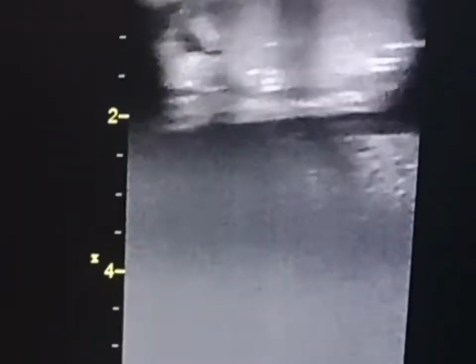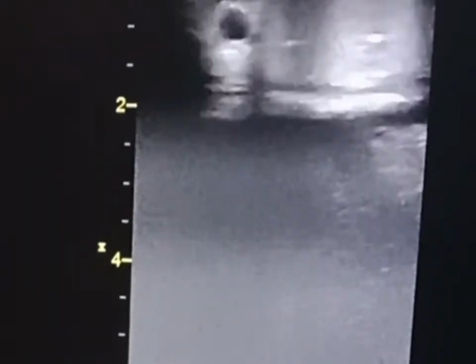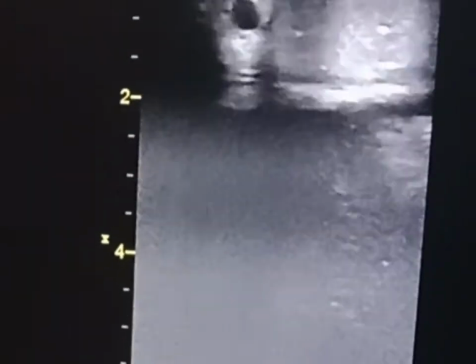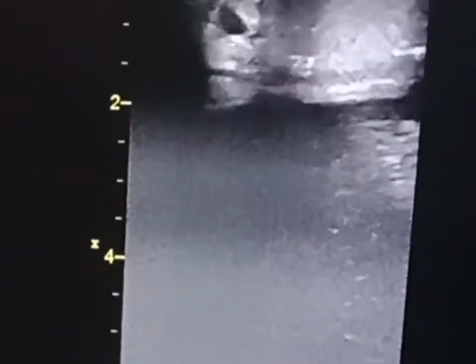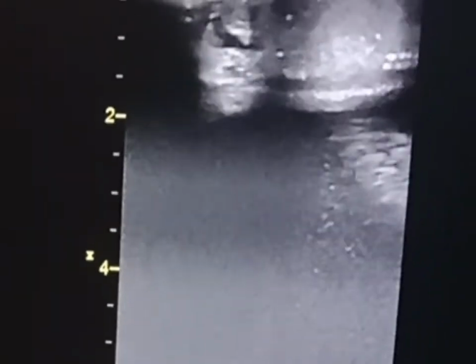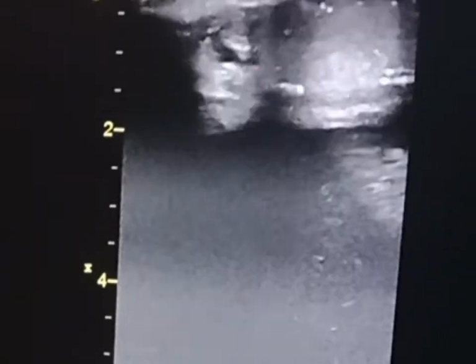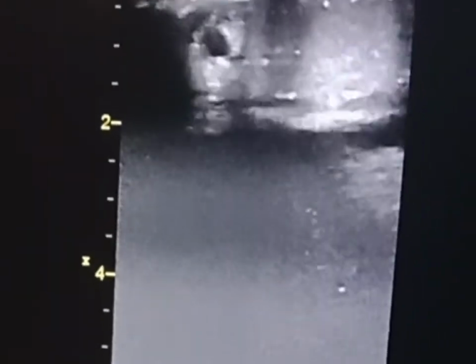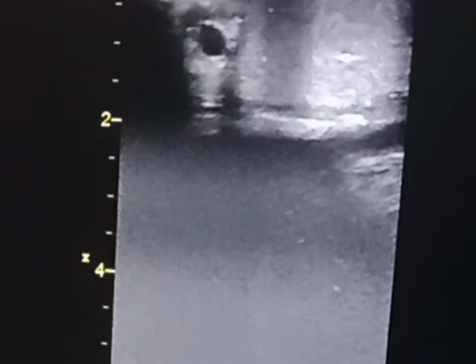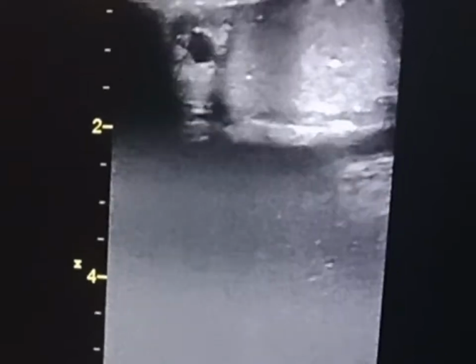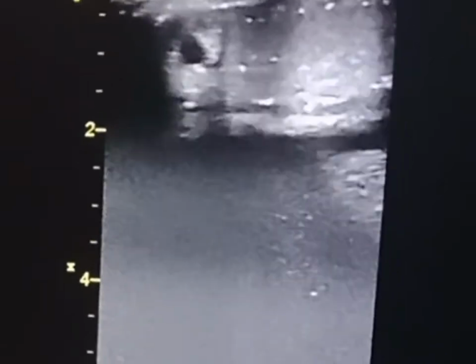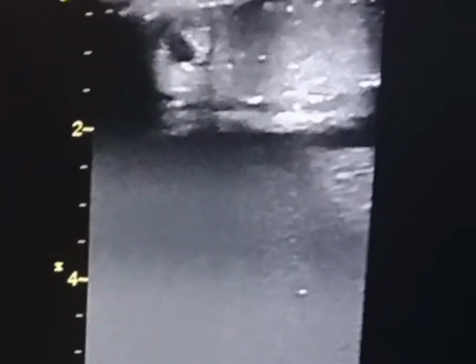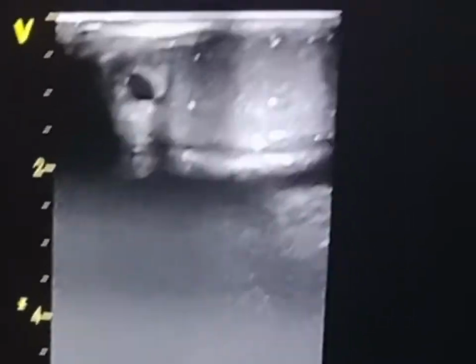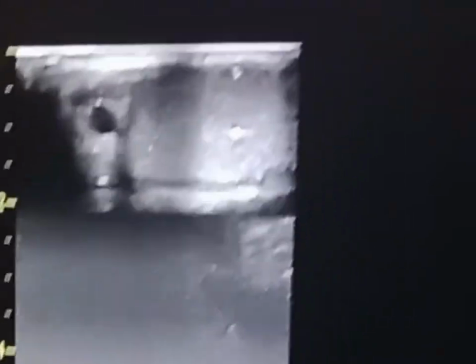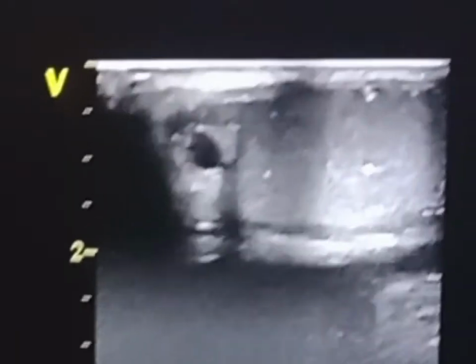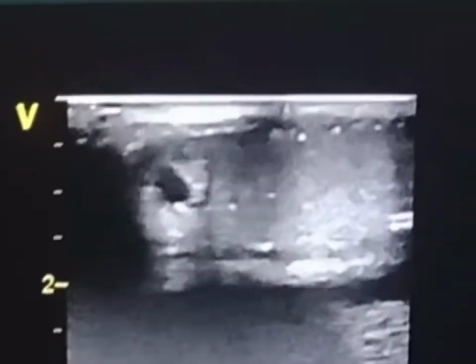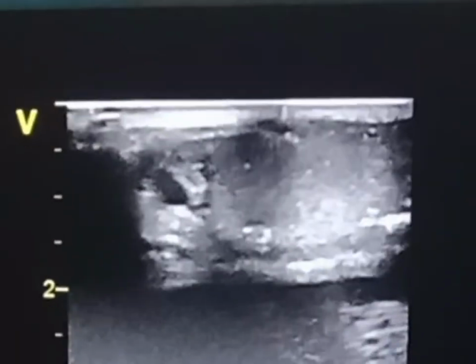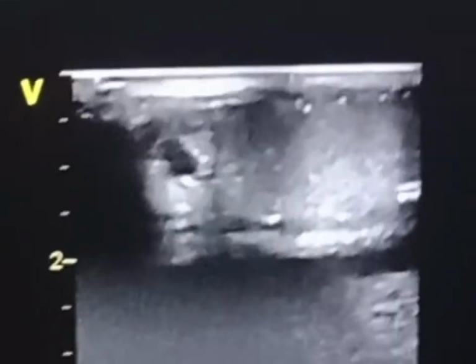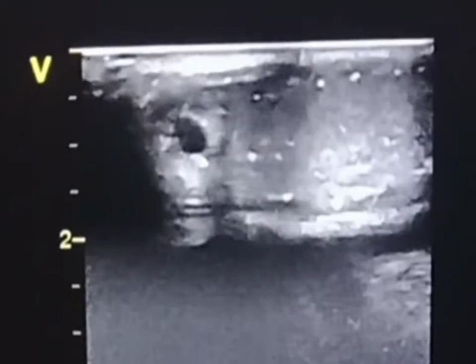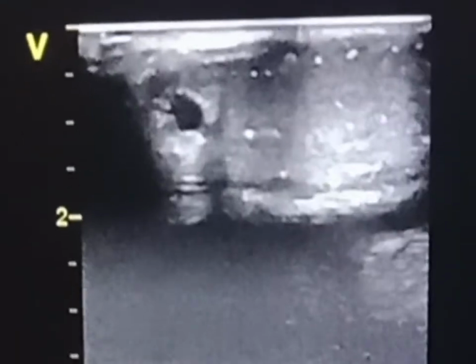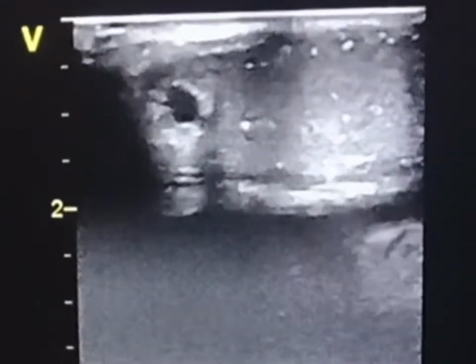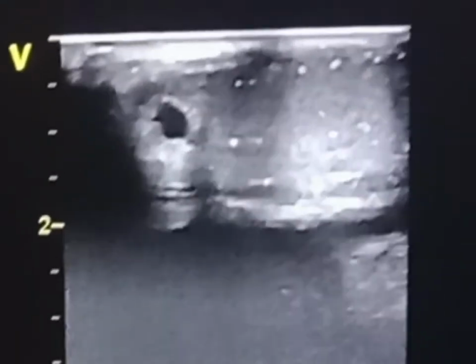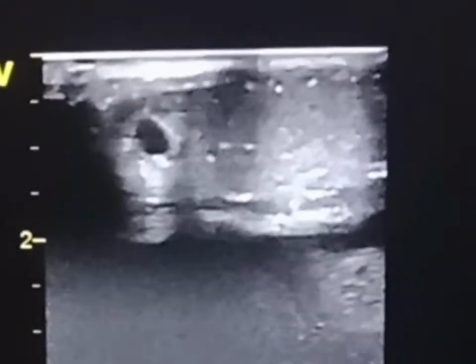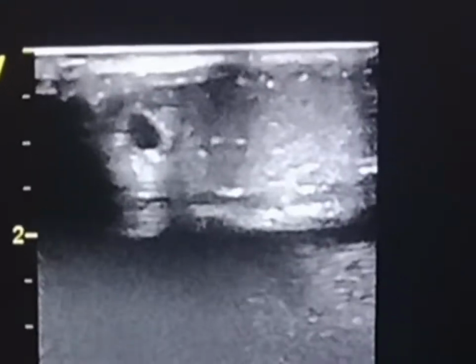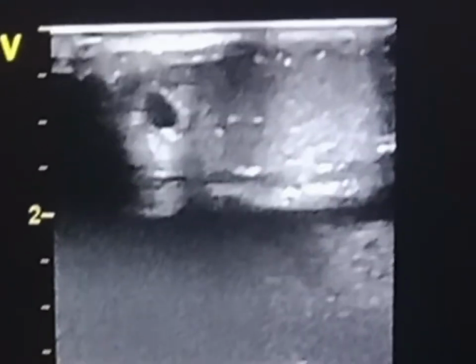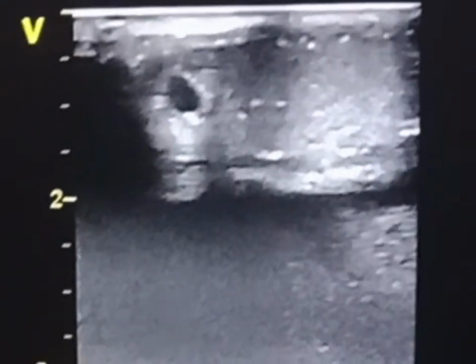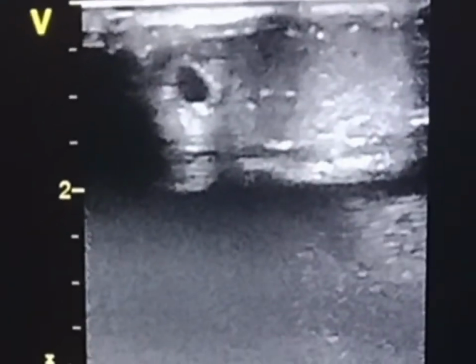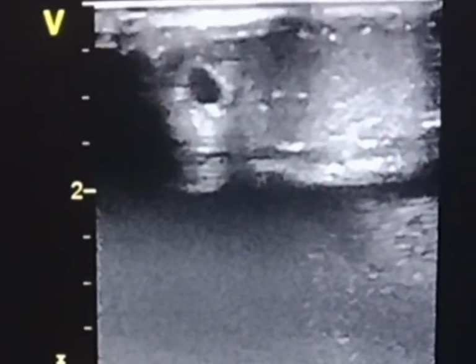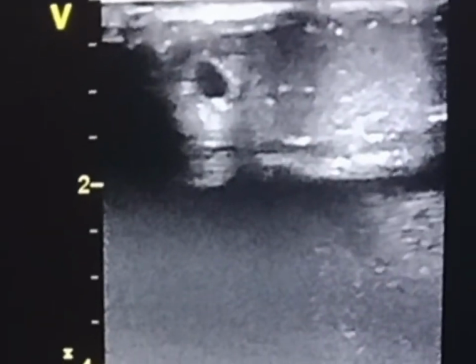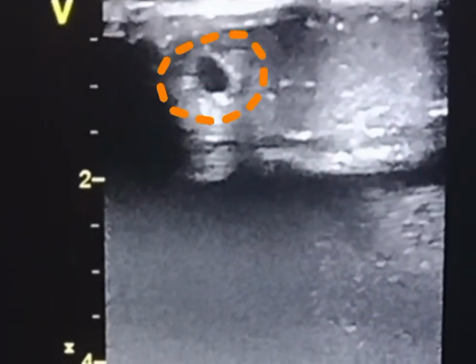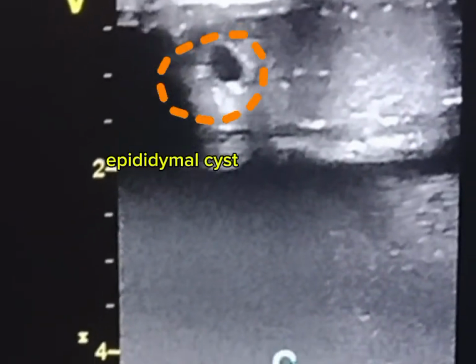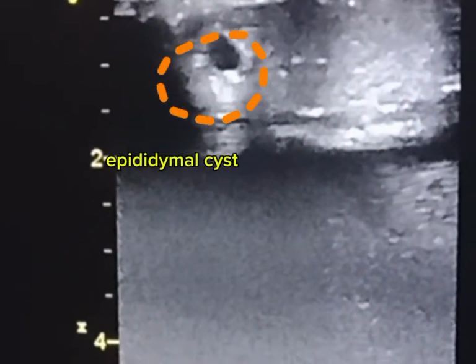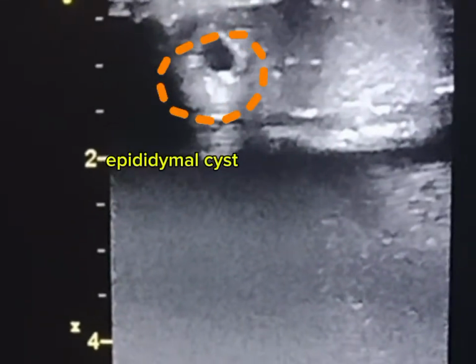Just like the right side, testicular microlithiasis and epididymal cyst are also seen in the left.